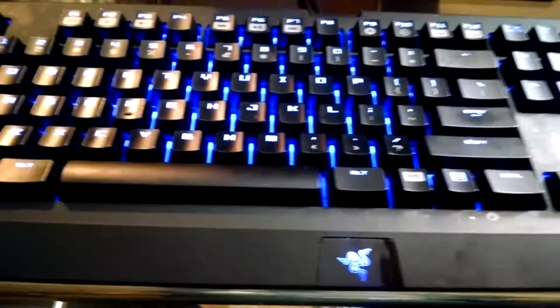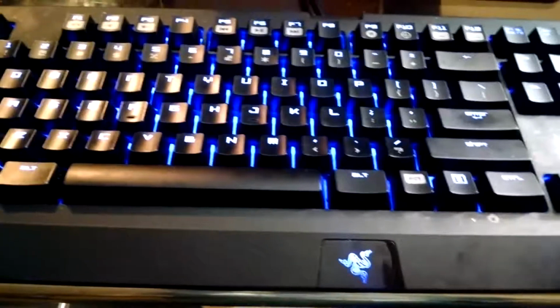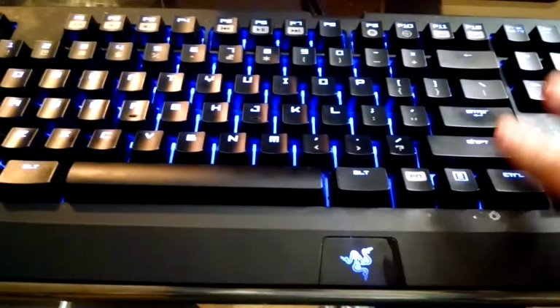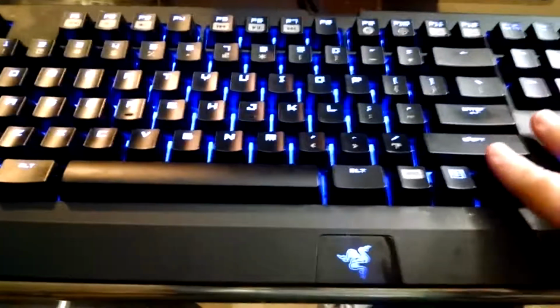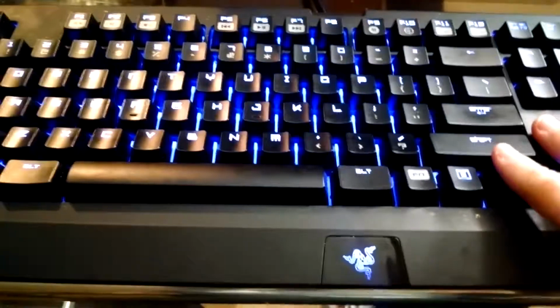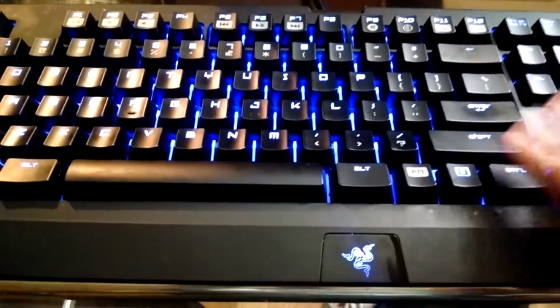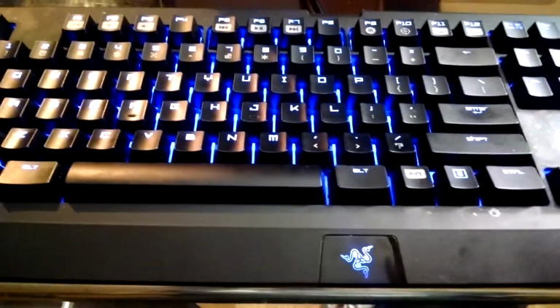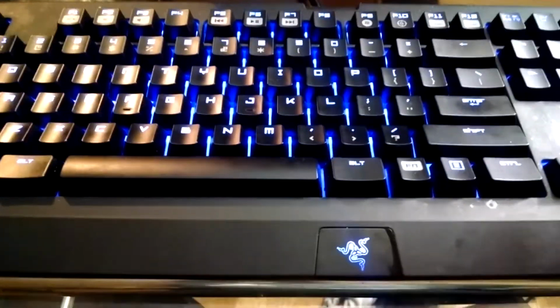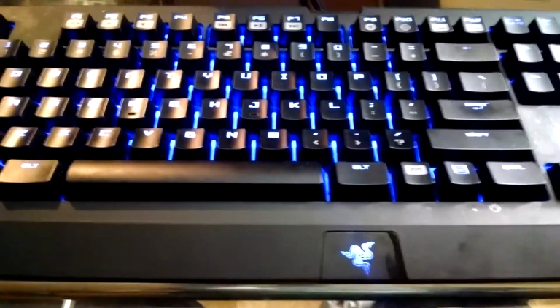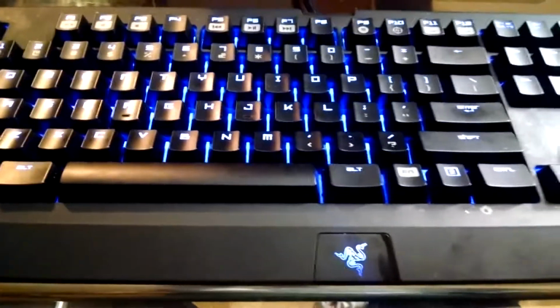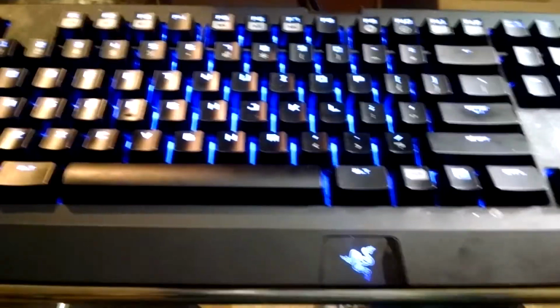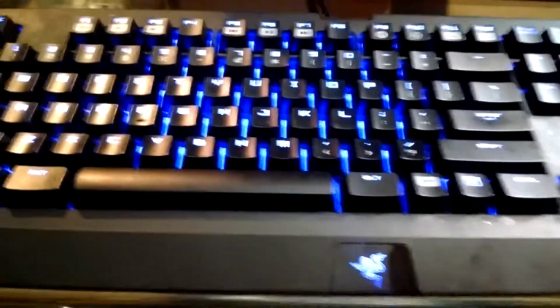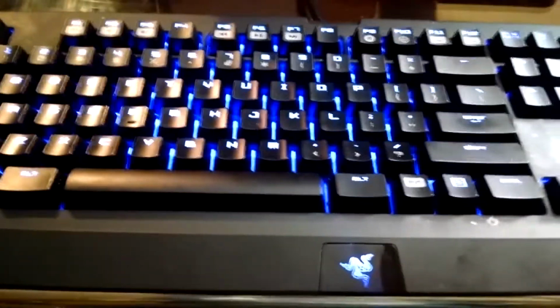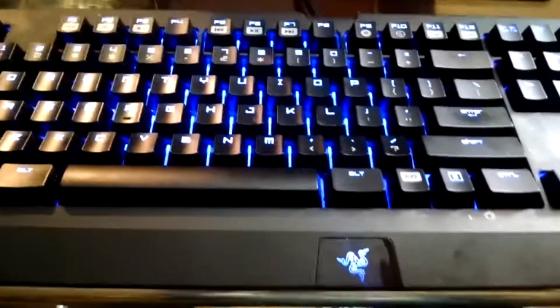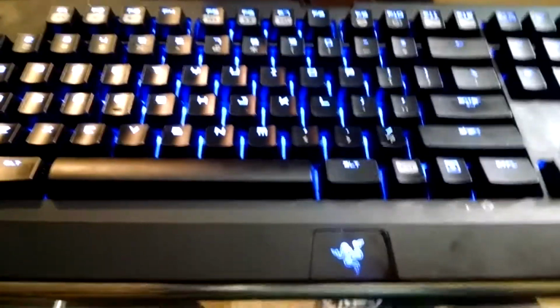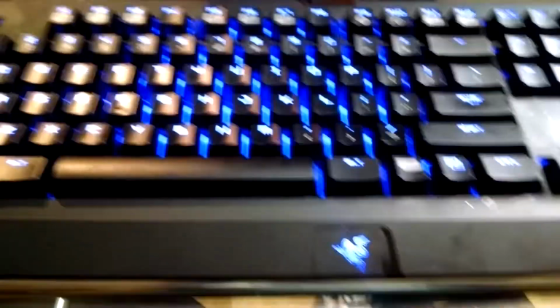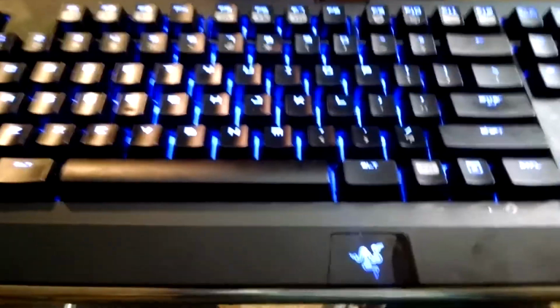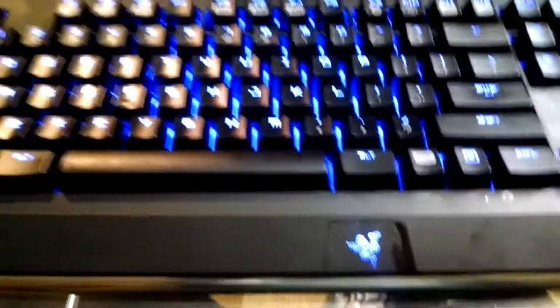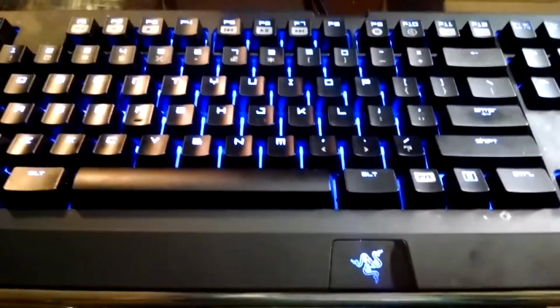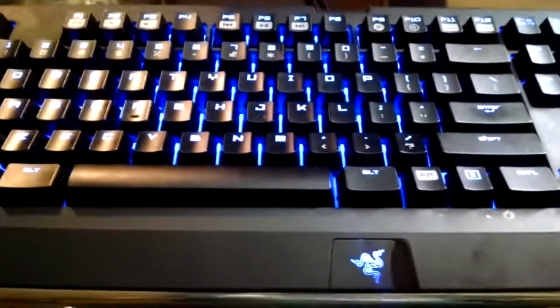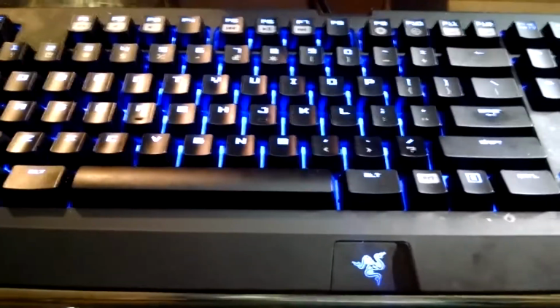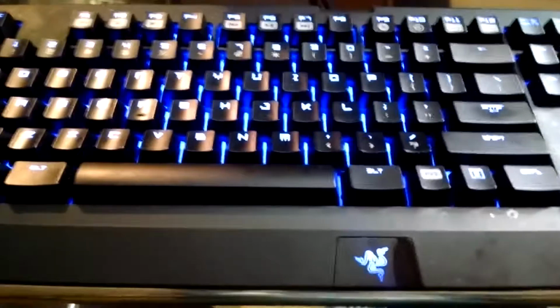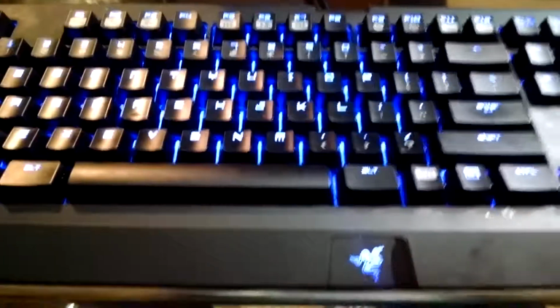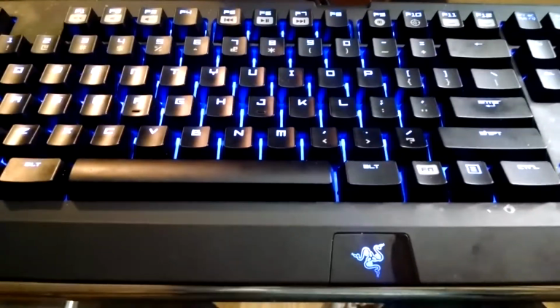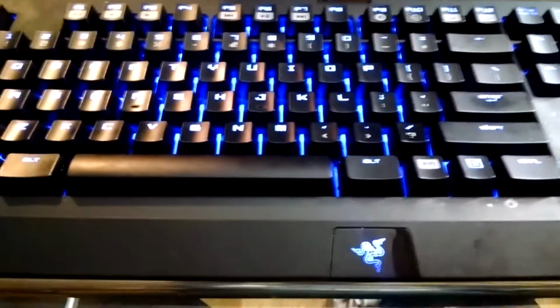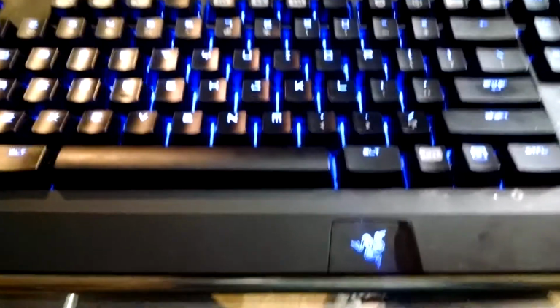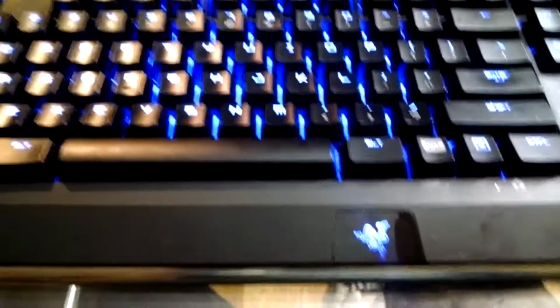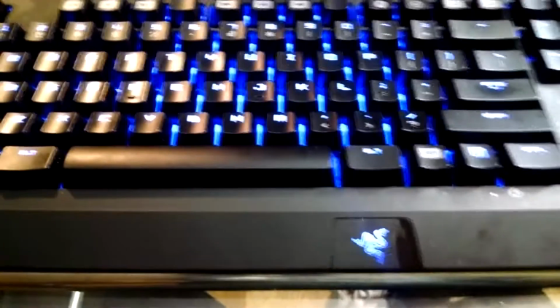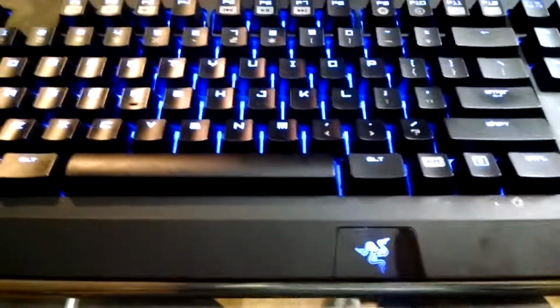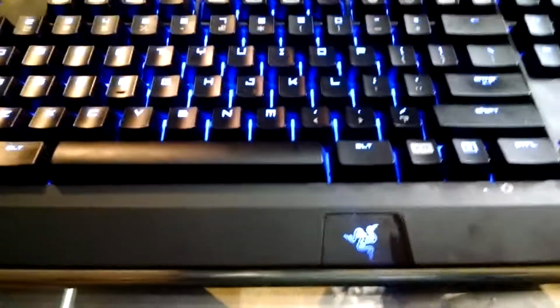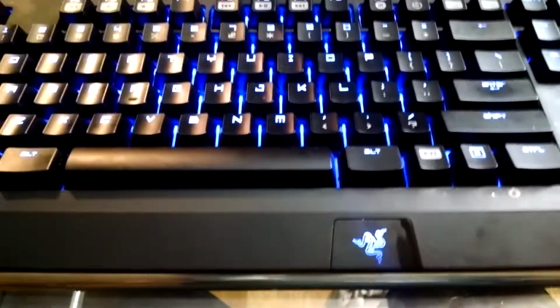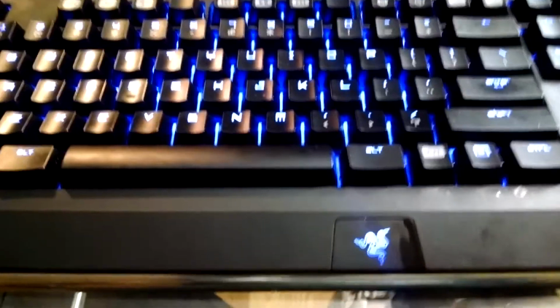So it has clicky keys, remember that. I'll have the link in the description to go get this keyboard if you love it. It's about 170 bucks.